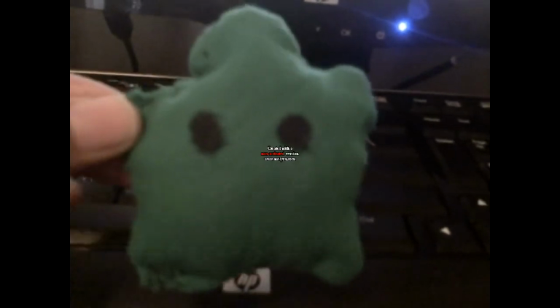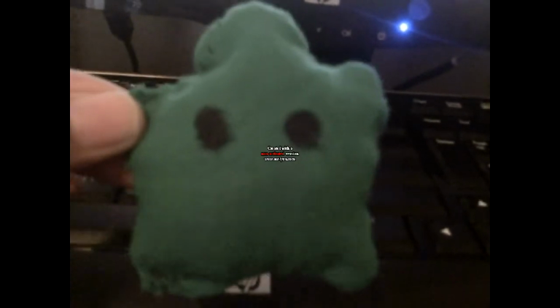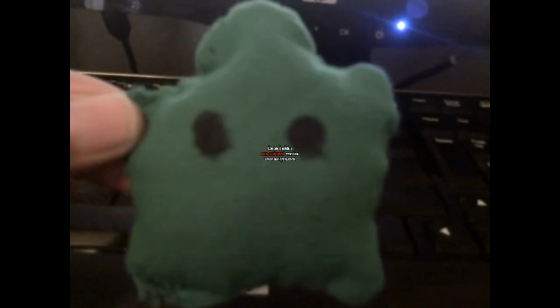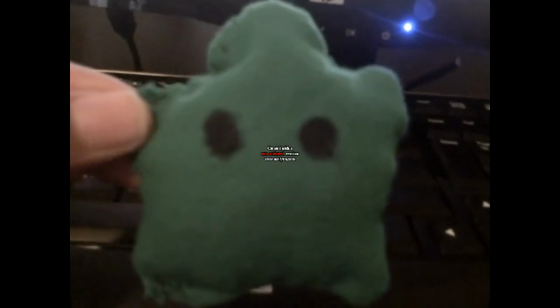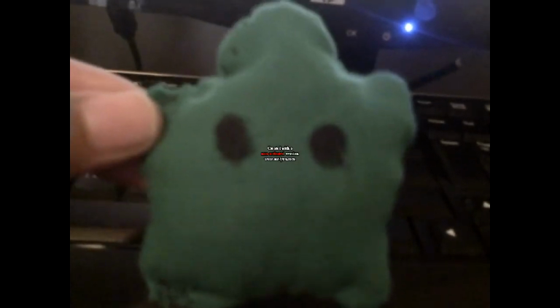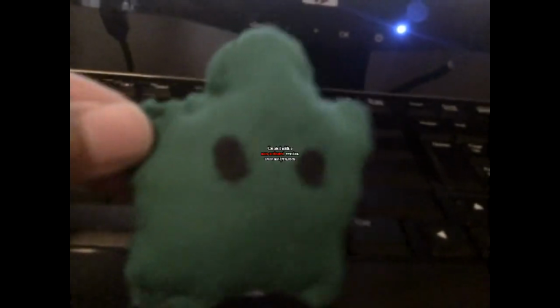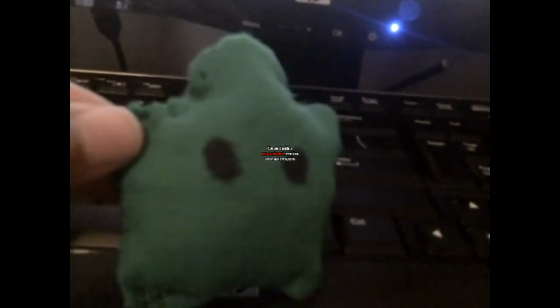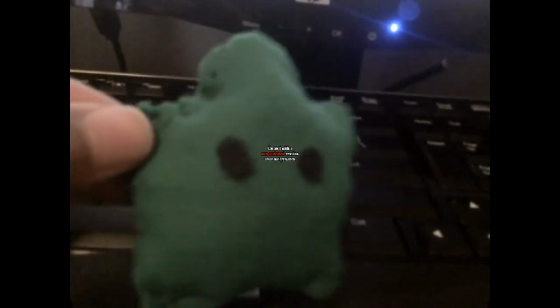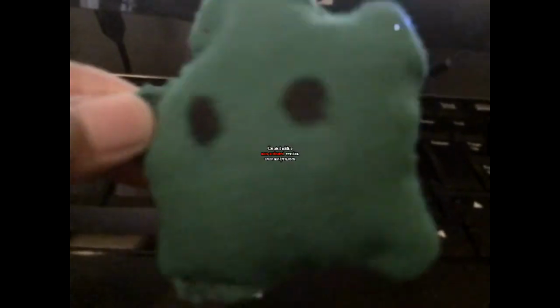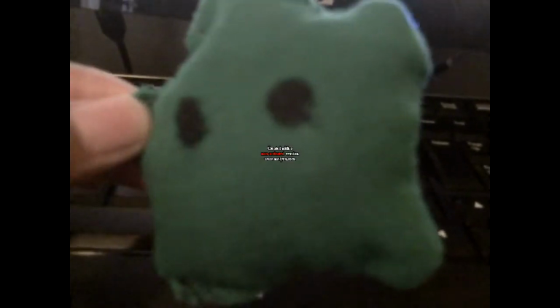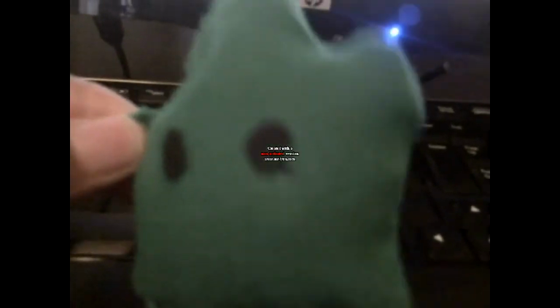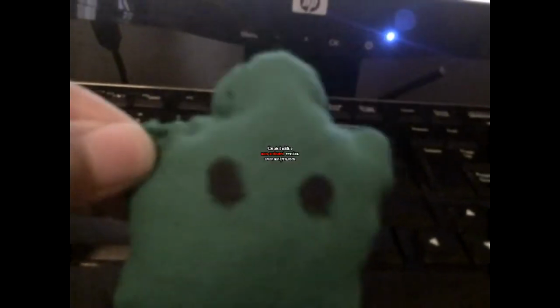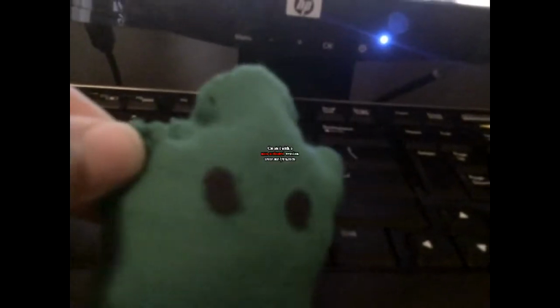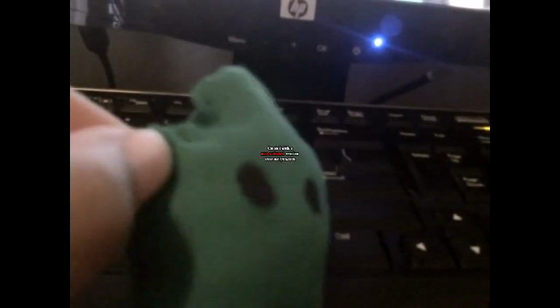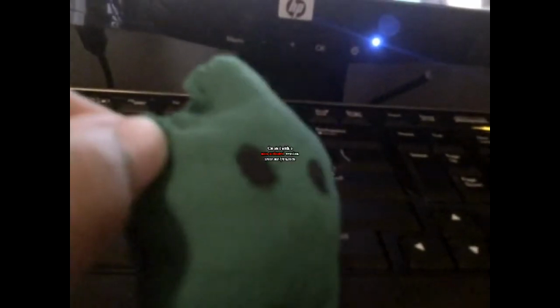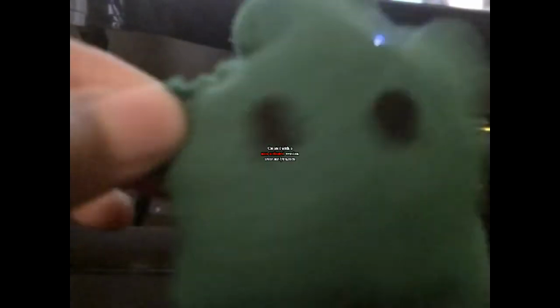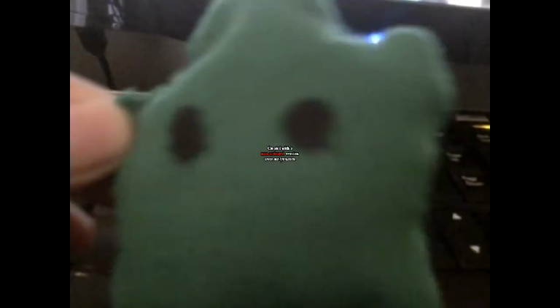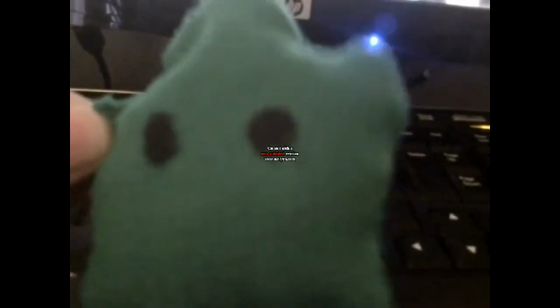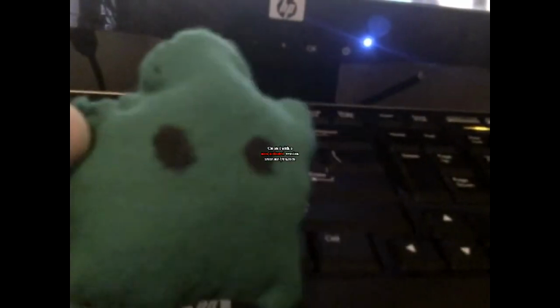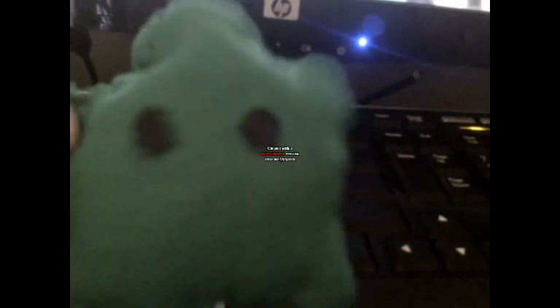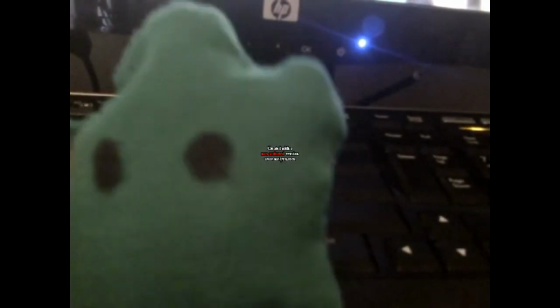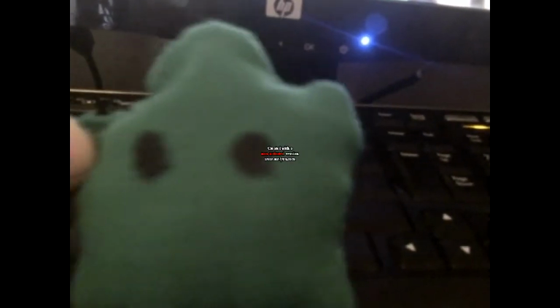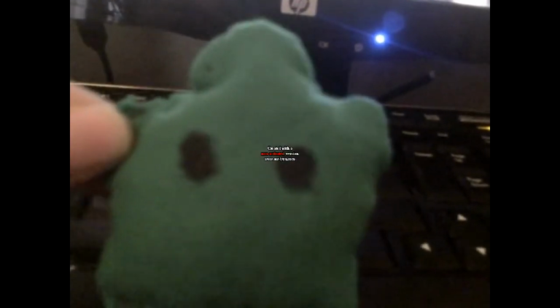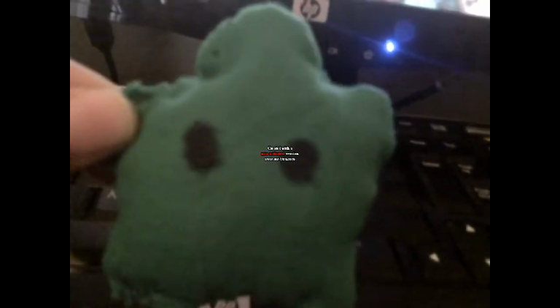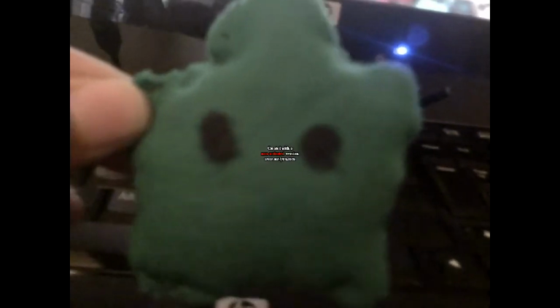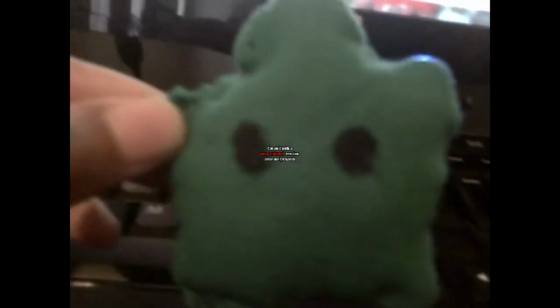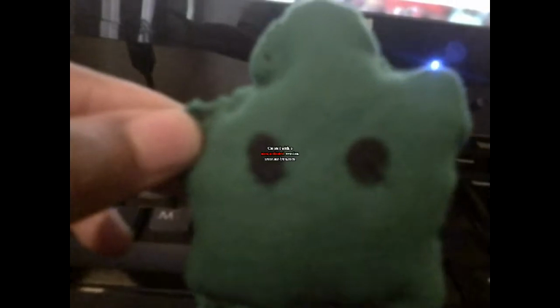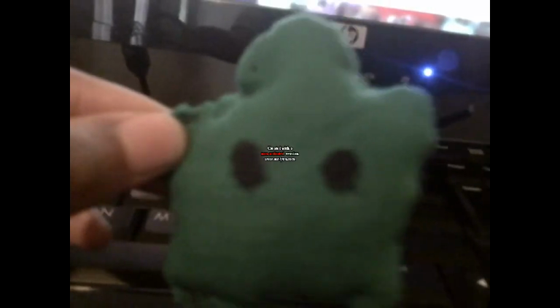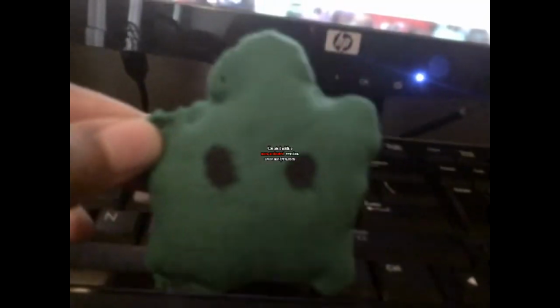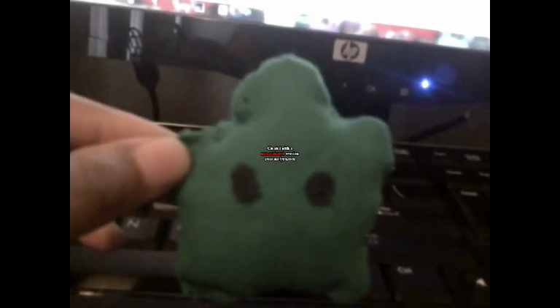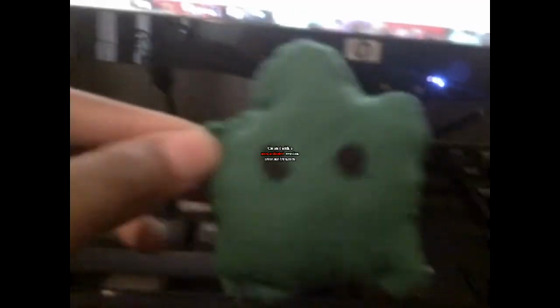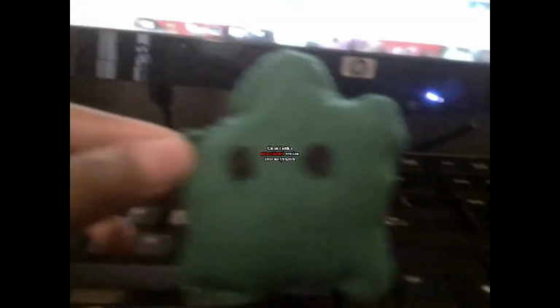So yeah, this is Luma. Thumbs up if you think she's really cute, because I think she's really cute.